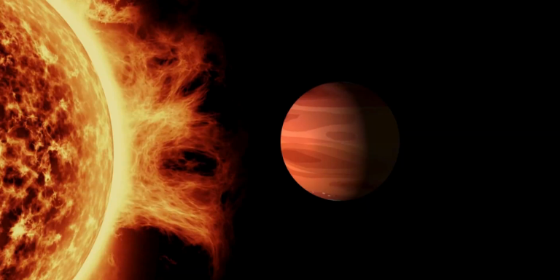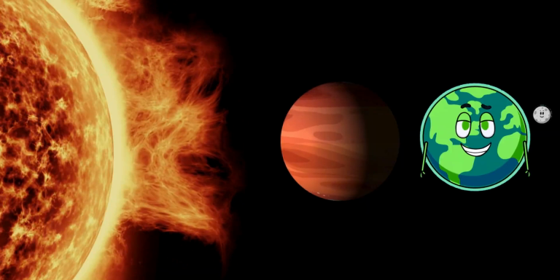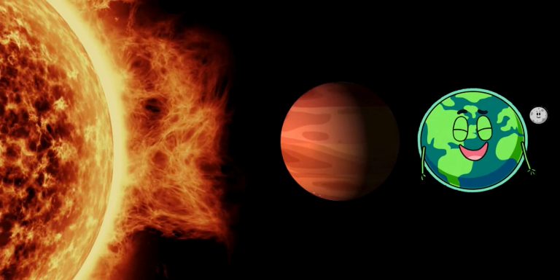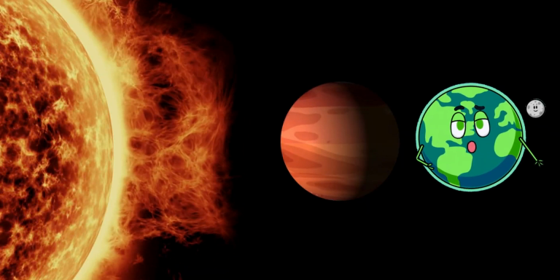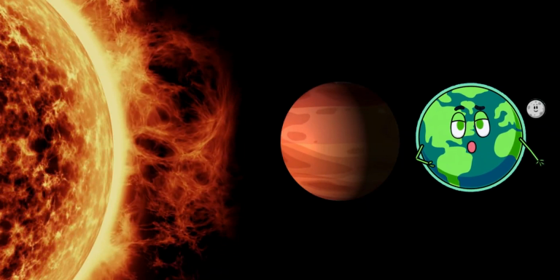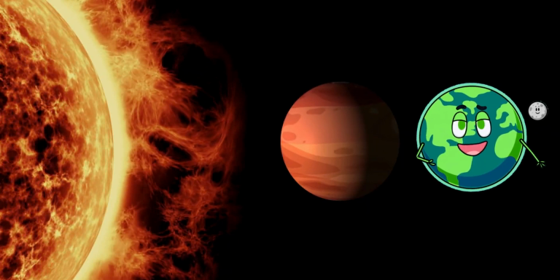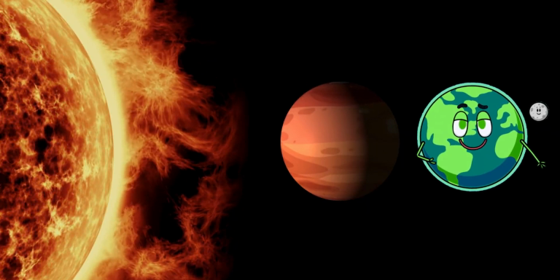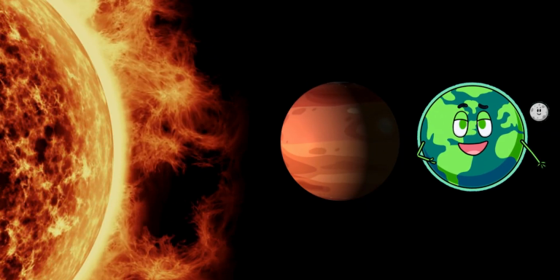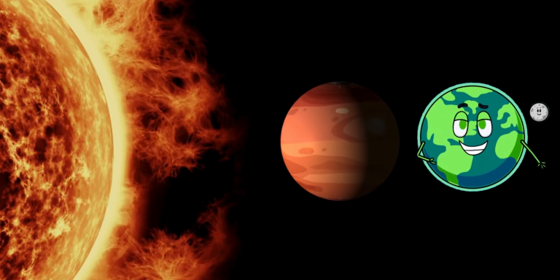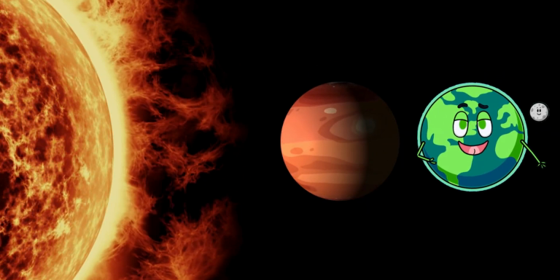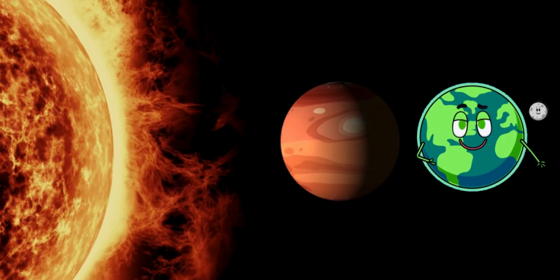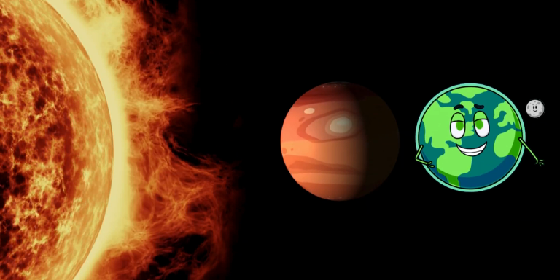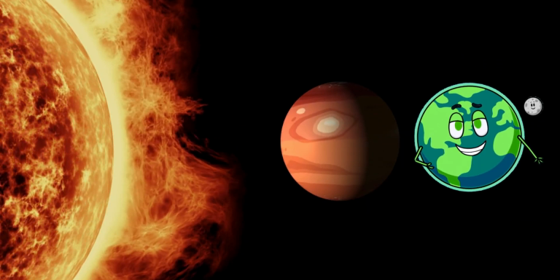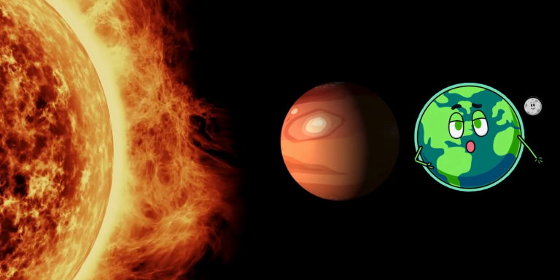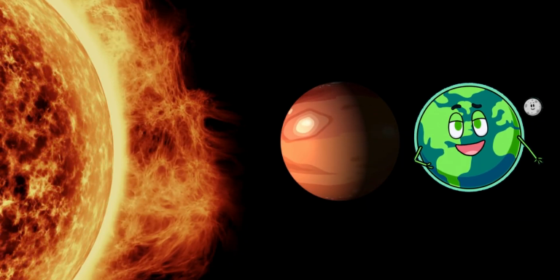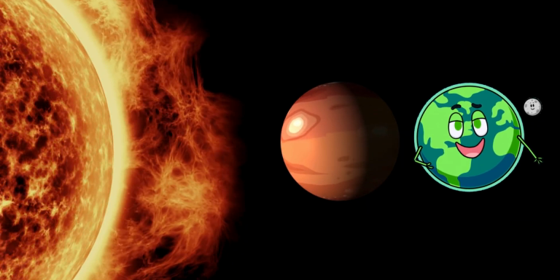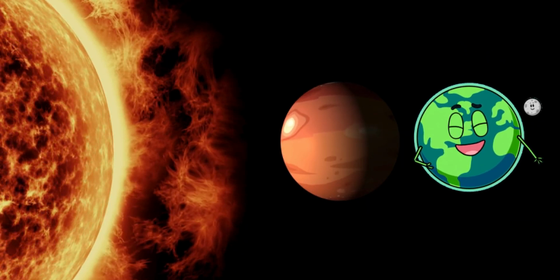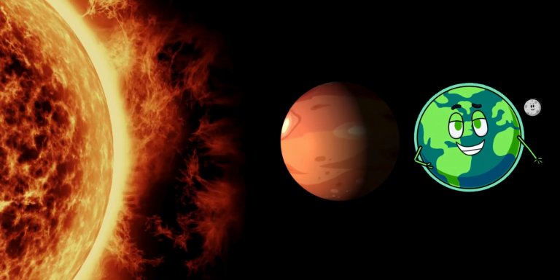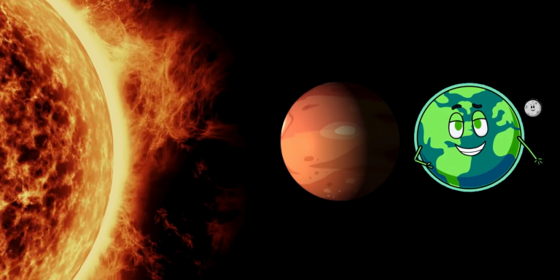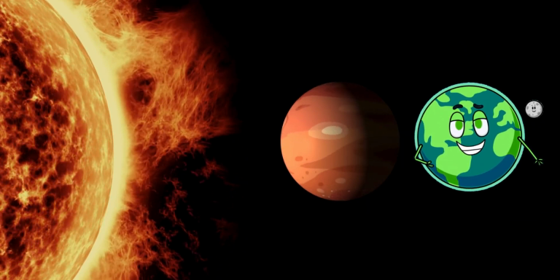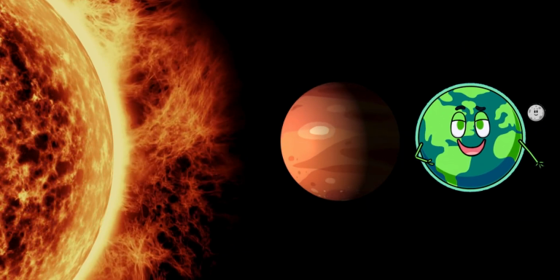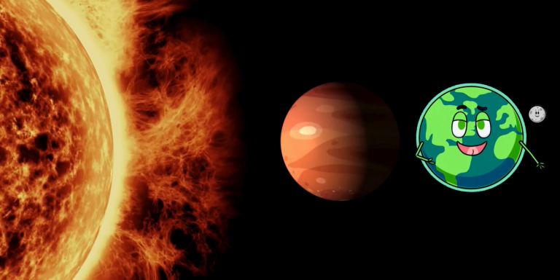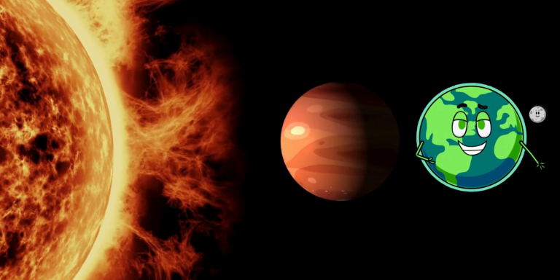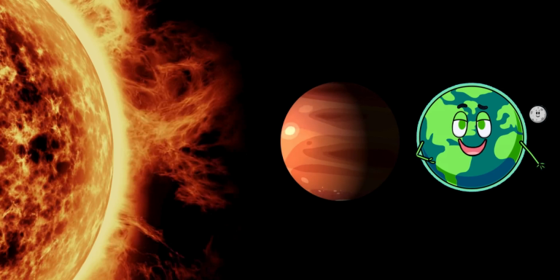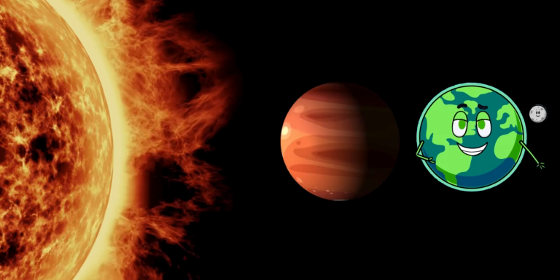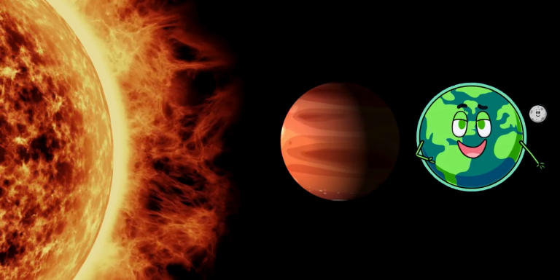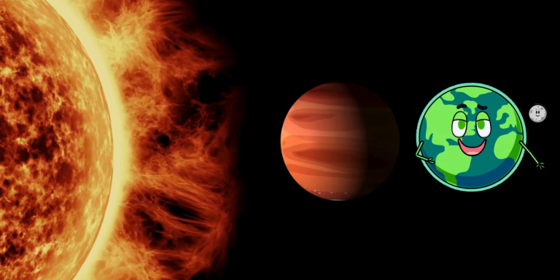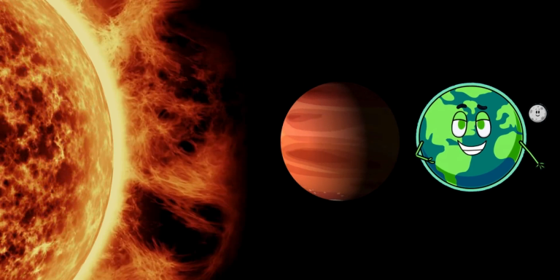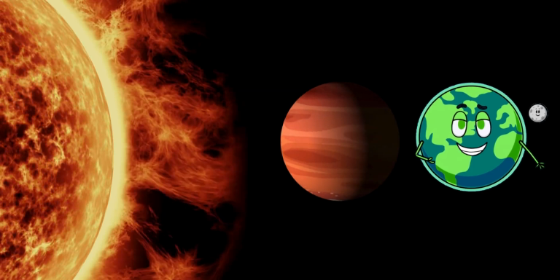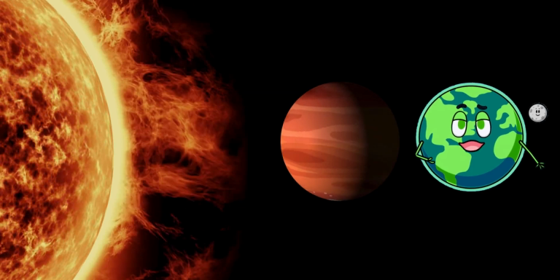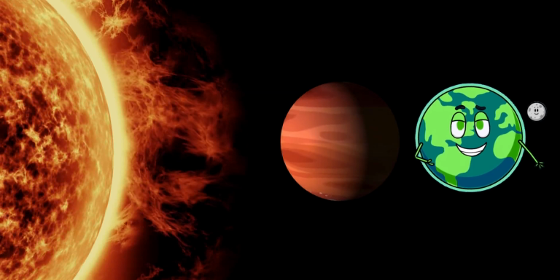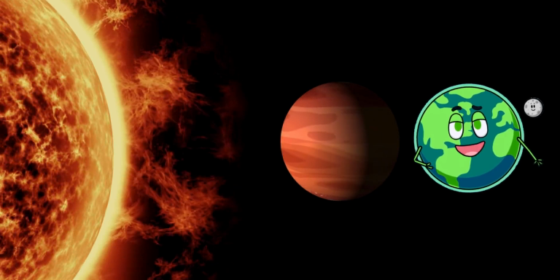Say hello to Mars, the red planet. Mars has the largest volcano and the deepest canyon in the solar system.